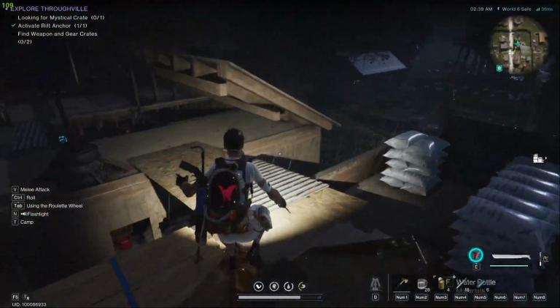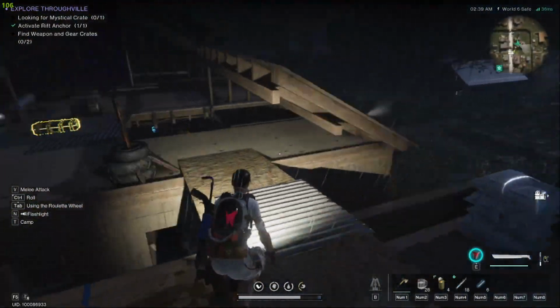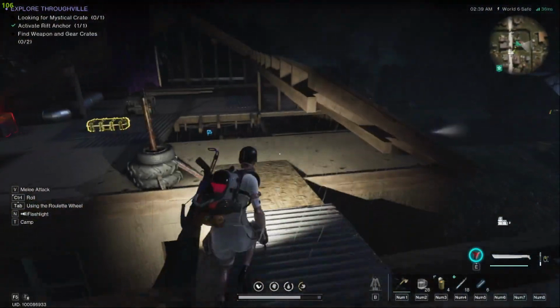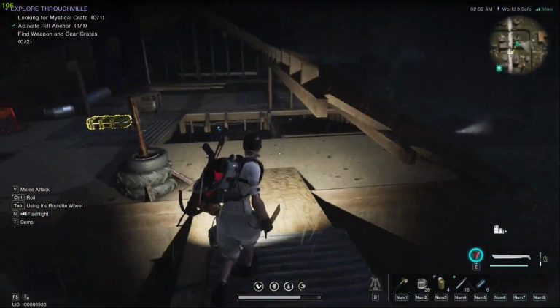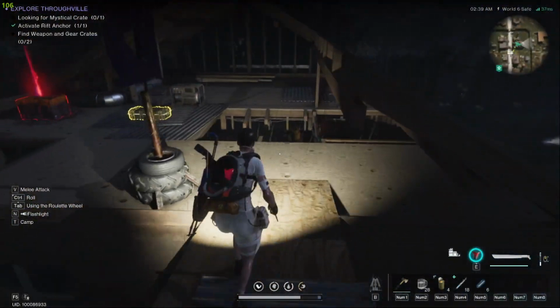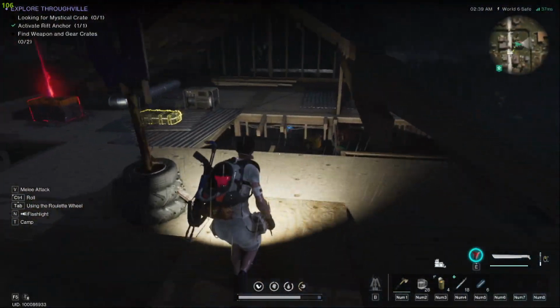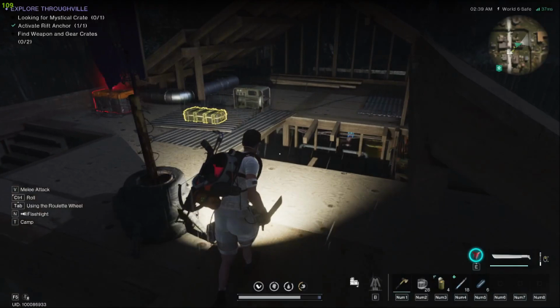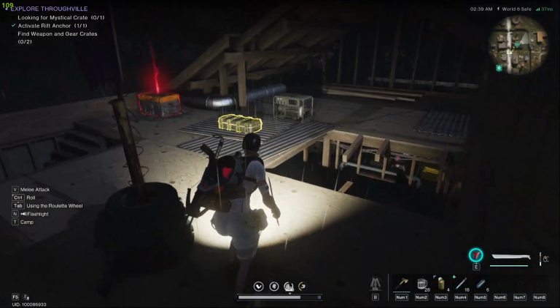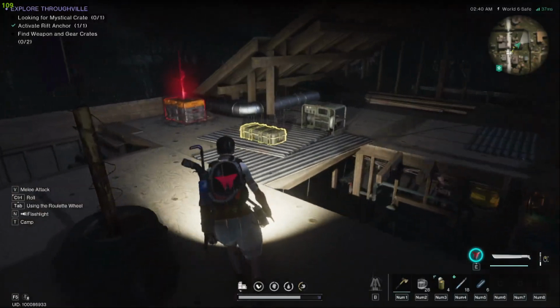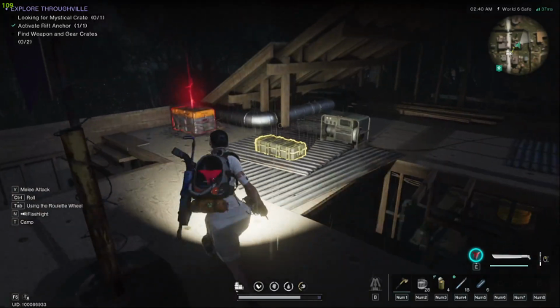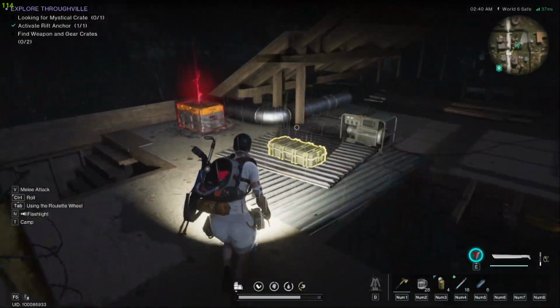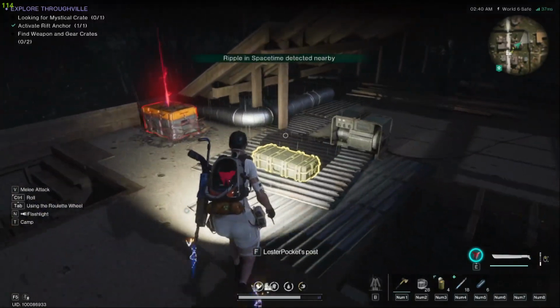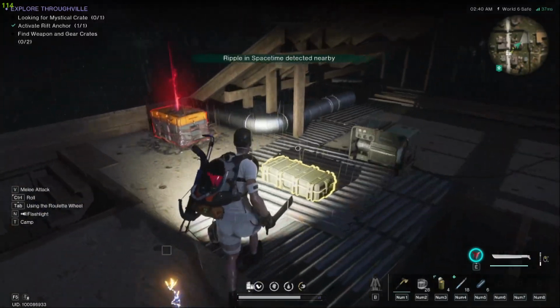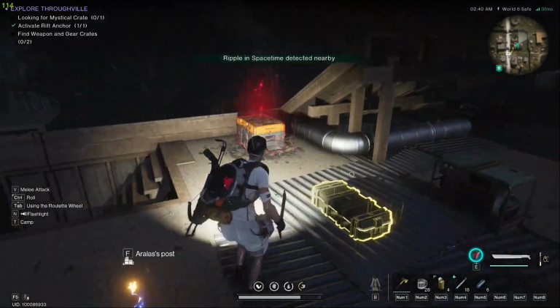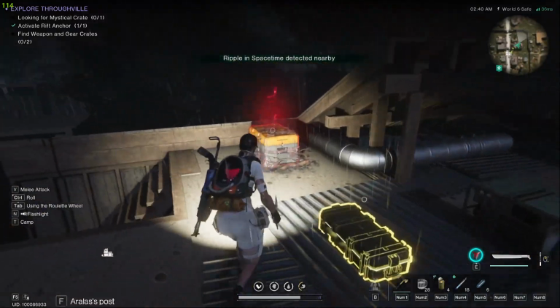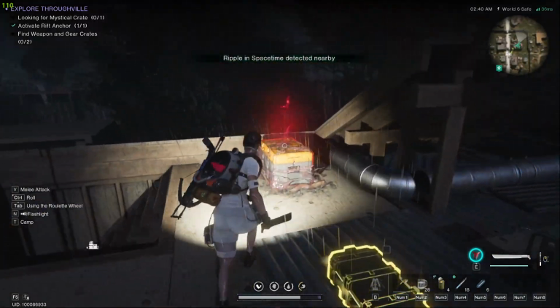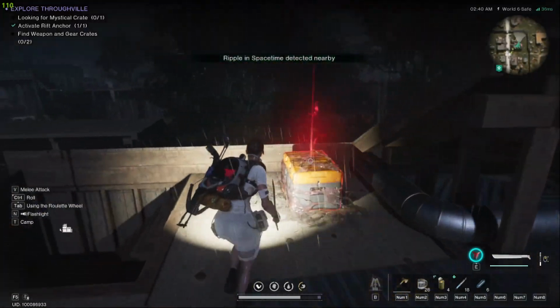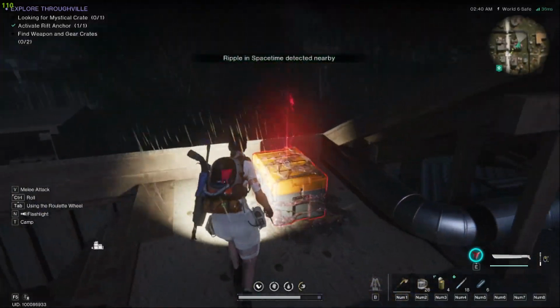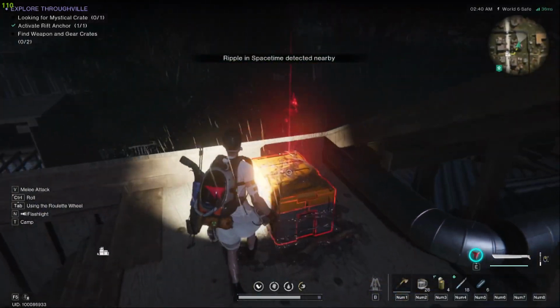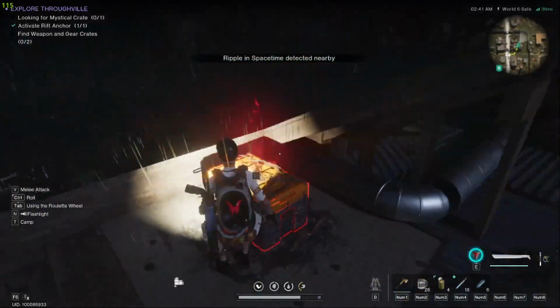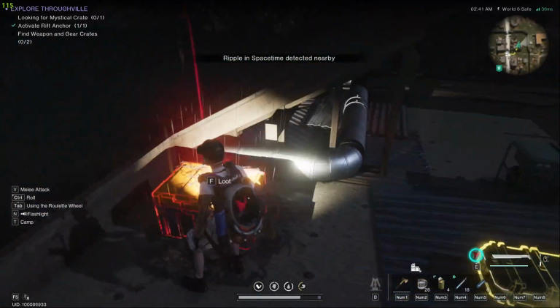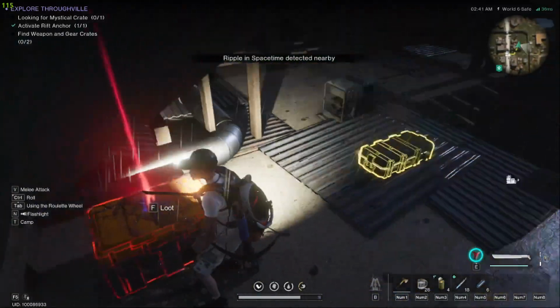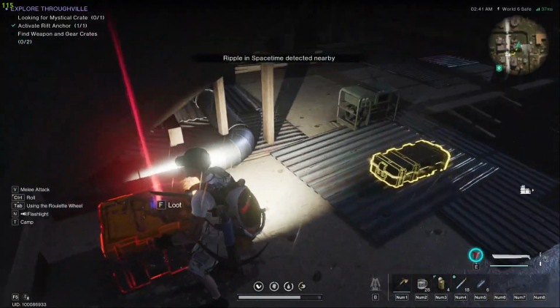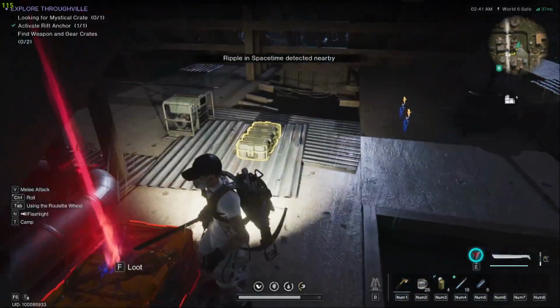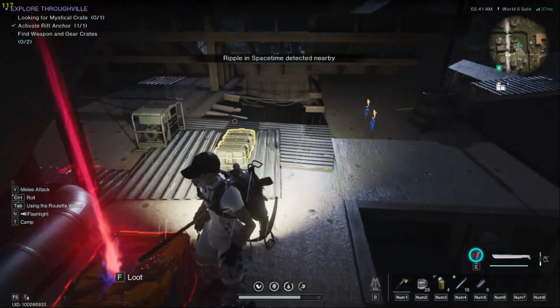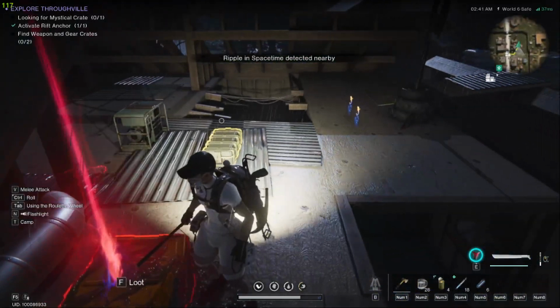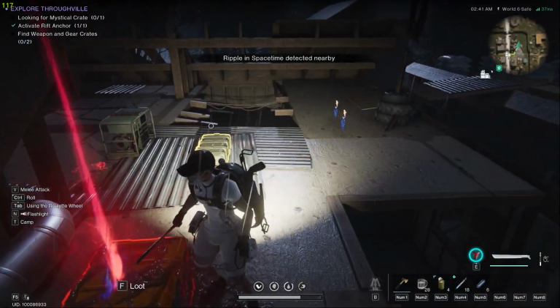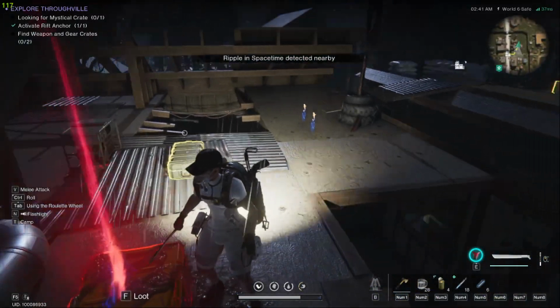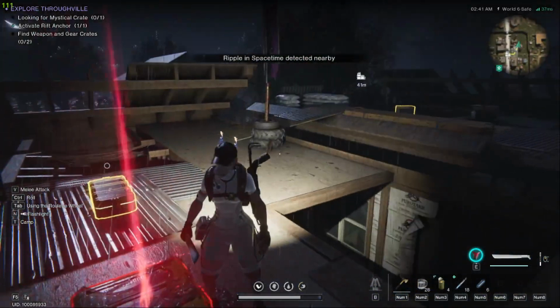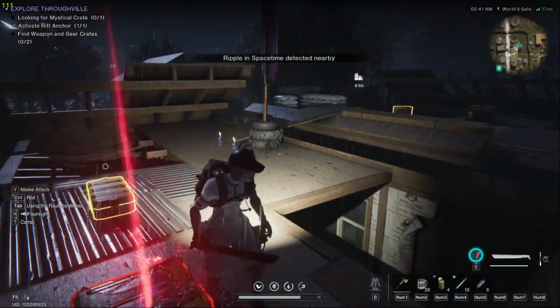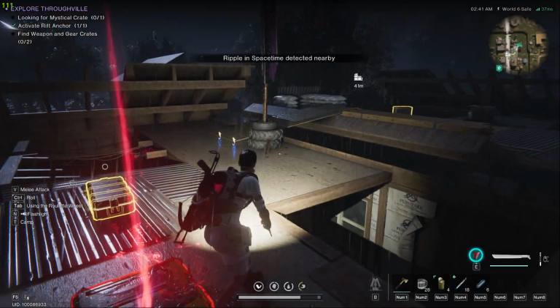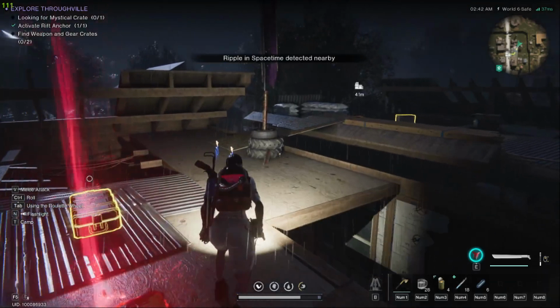Once you go in this building you want to go up the stairs all the way to the roof. Come over here on this little ramp and you'll see both a weapons crate and you'll find the mythical crate. Once you collect those you want to turn around.